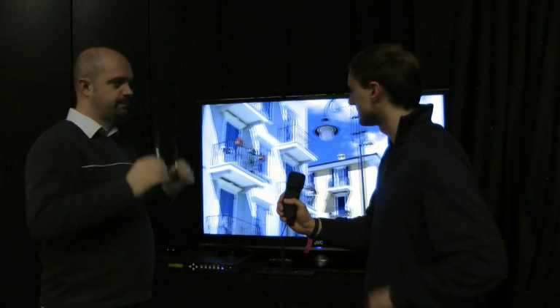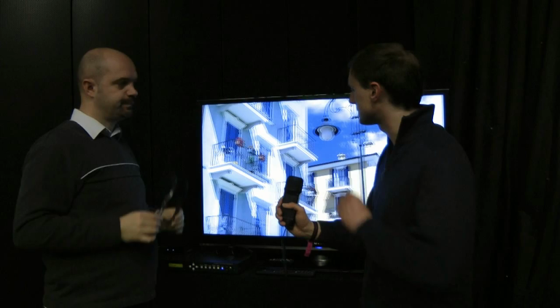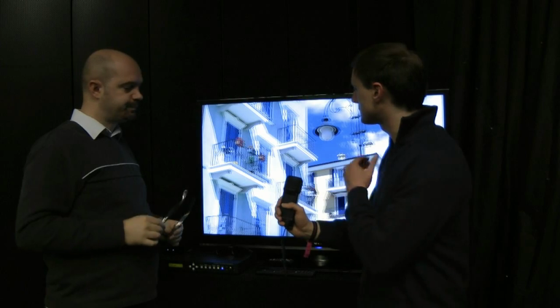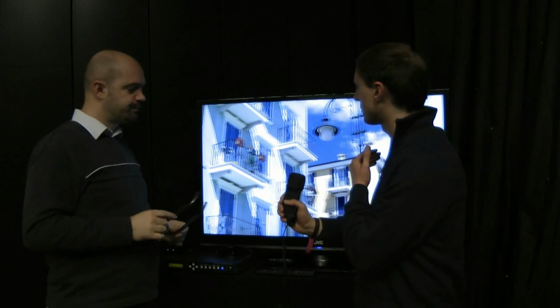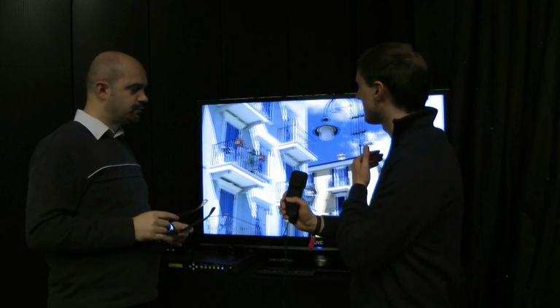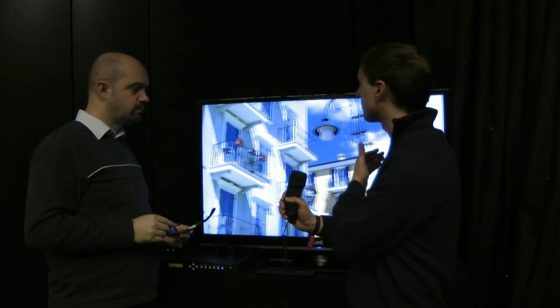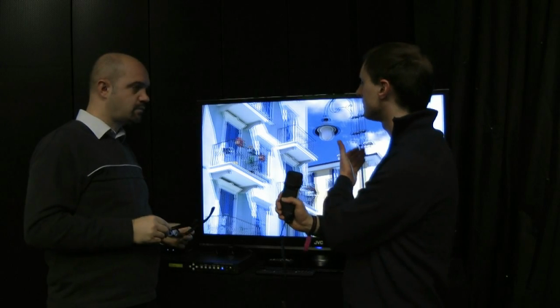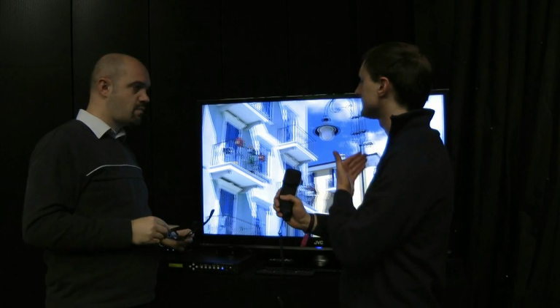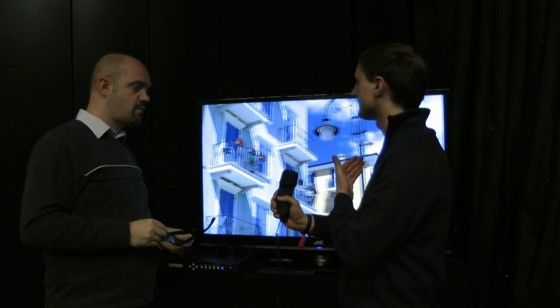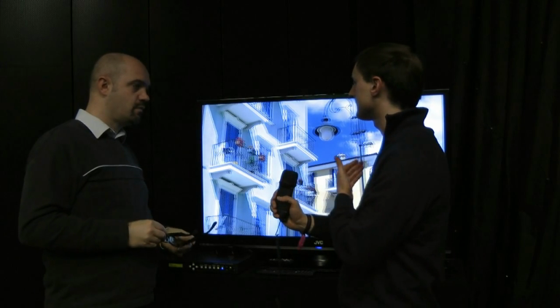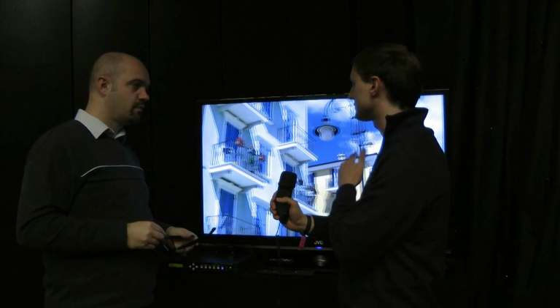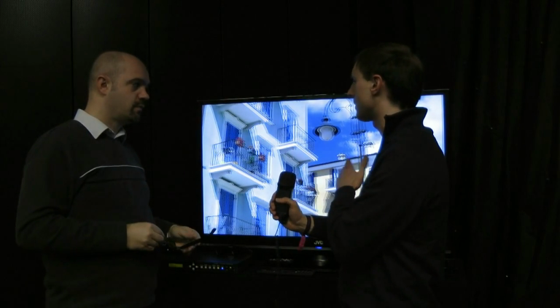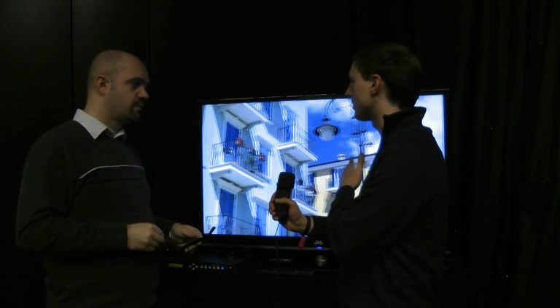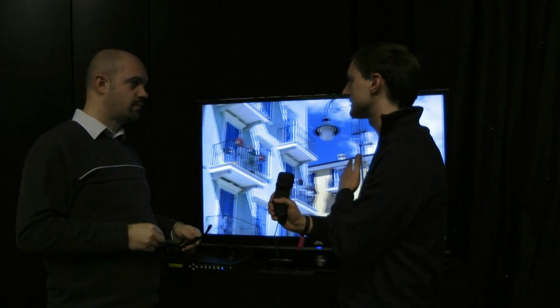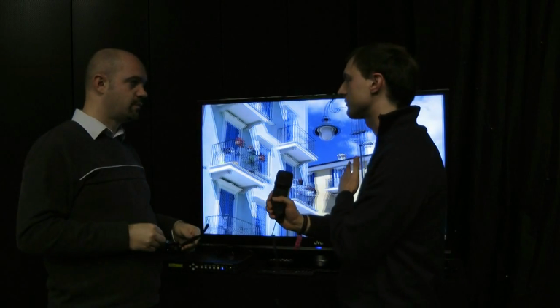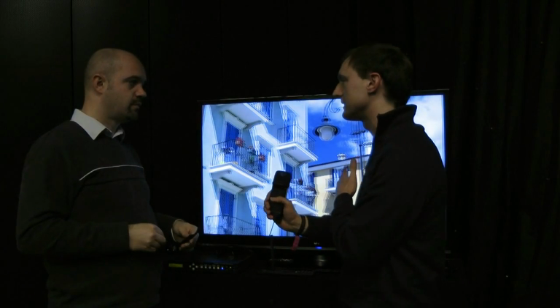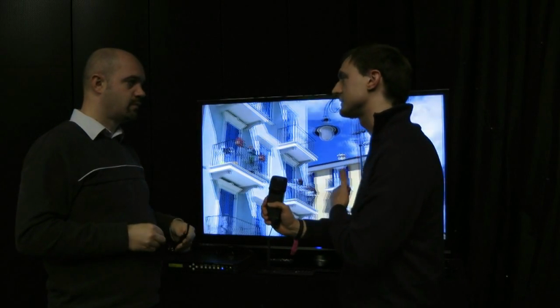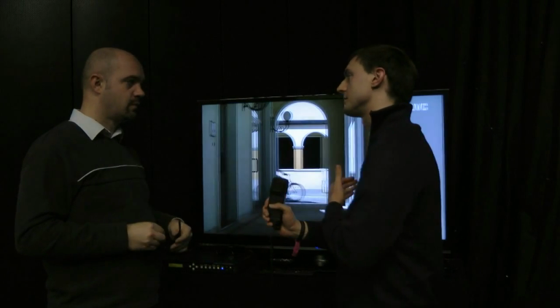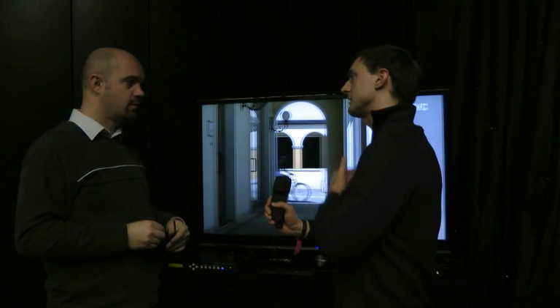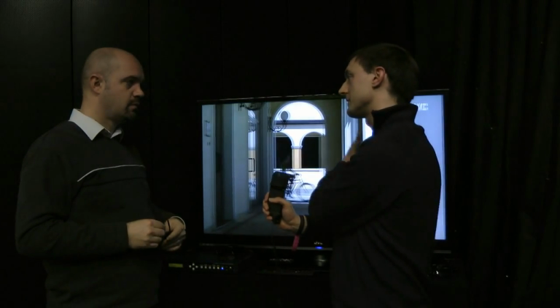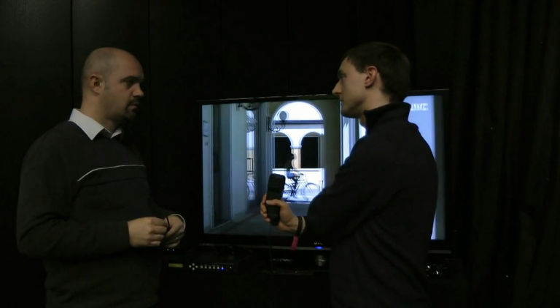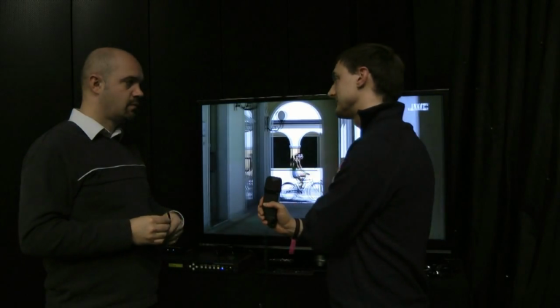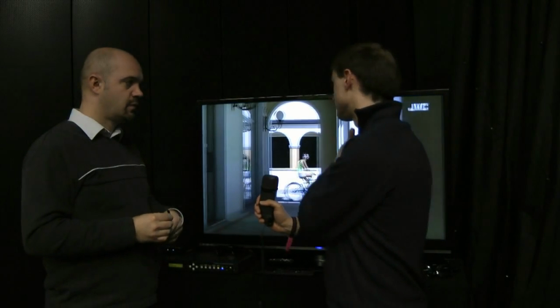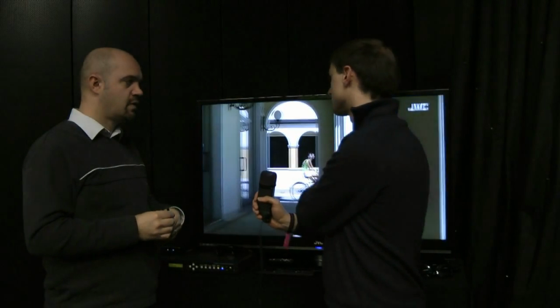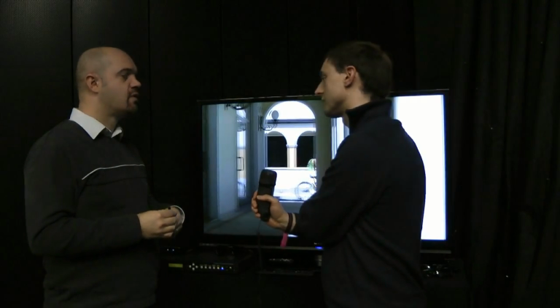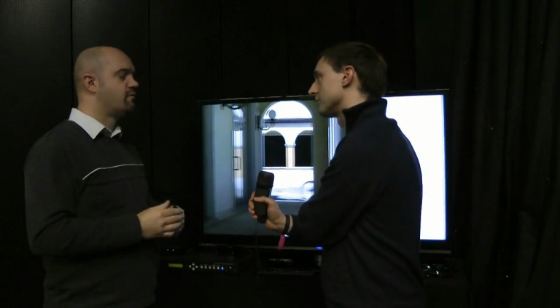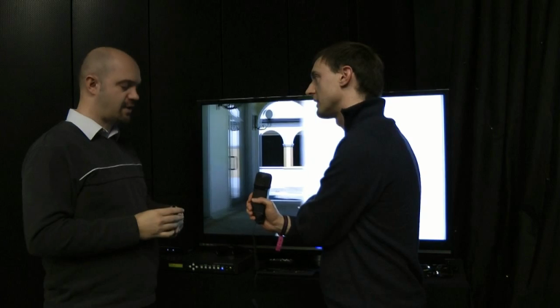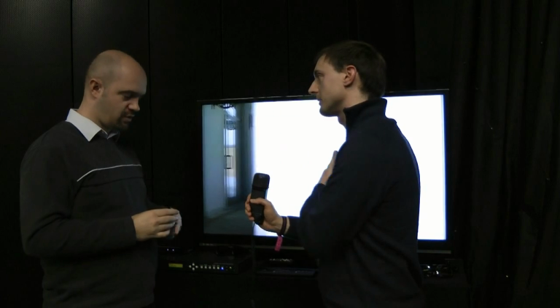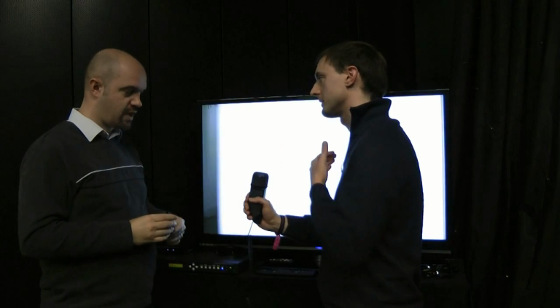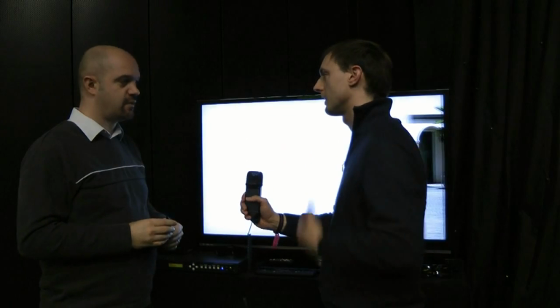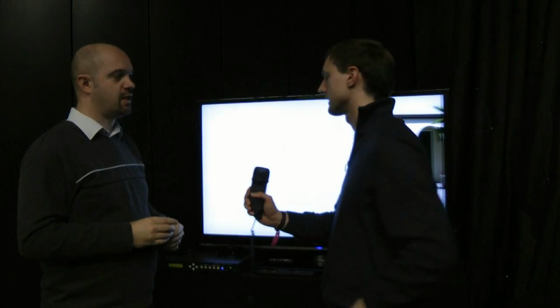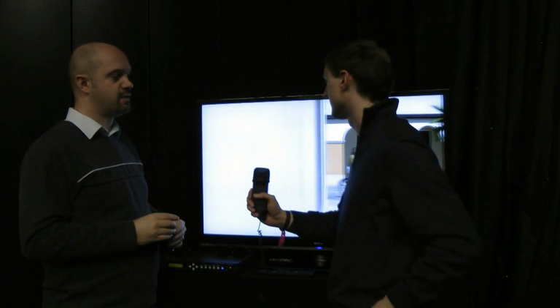So this is only positive 3D — it's only 3D that goes into the screen, right? That's correct, yes.